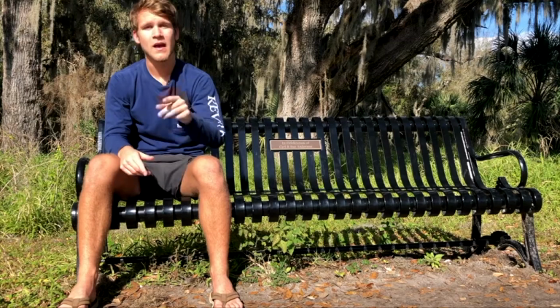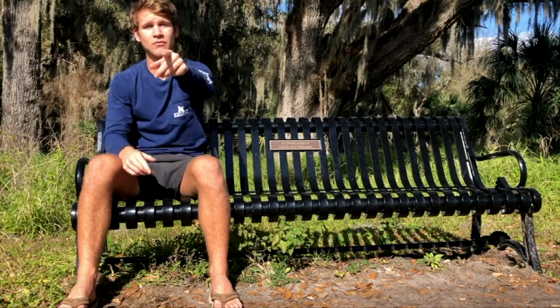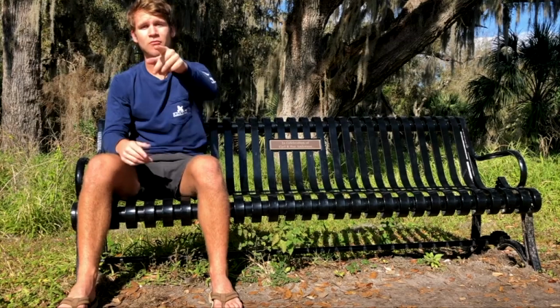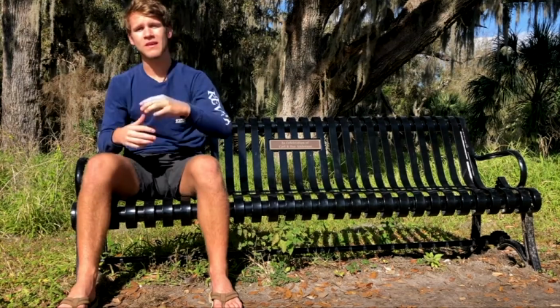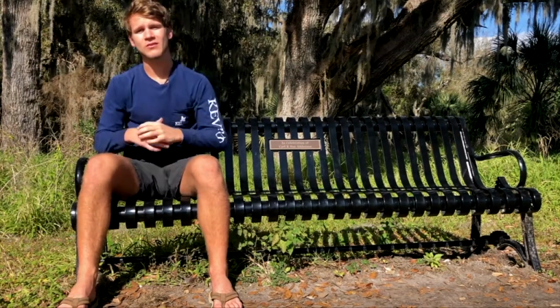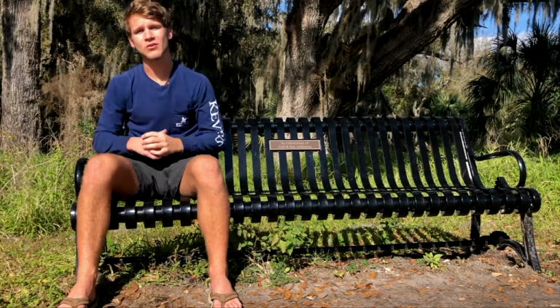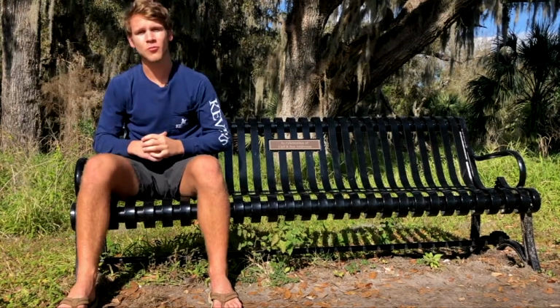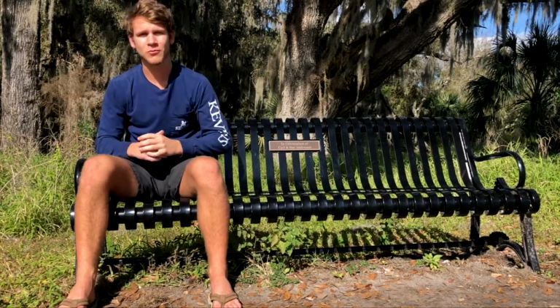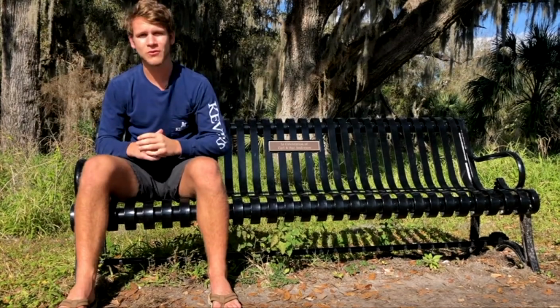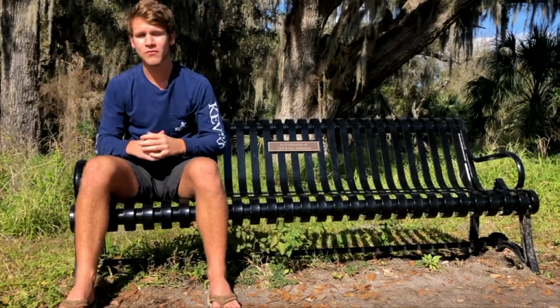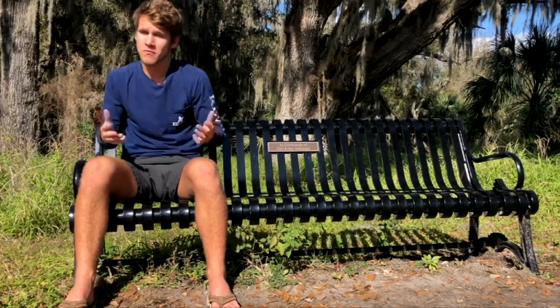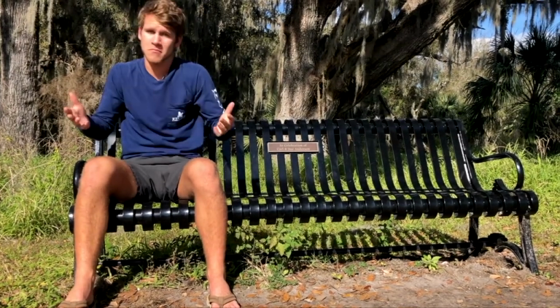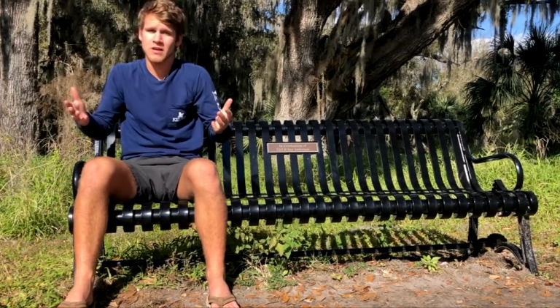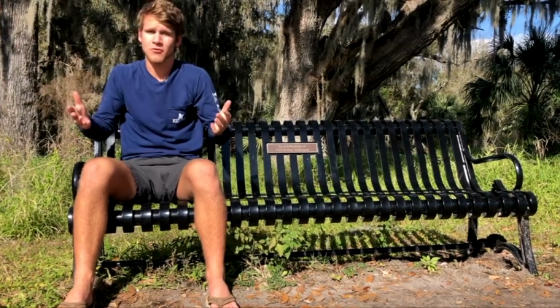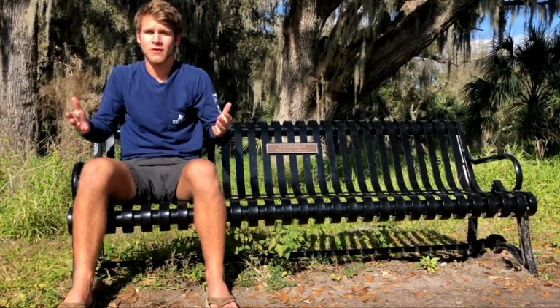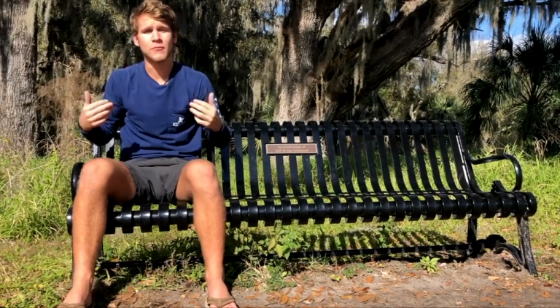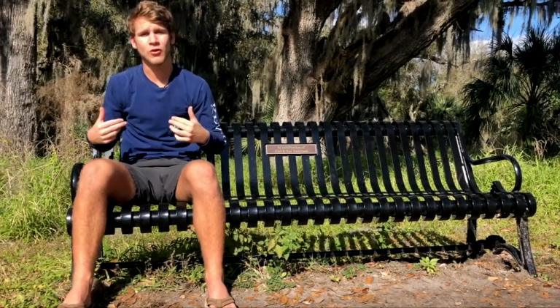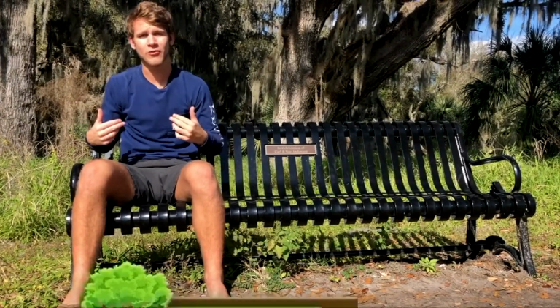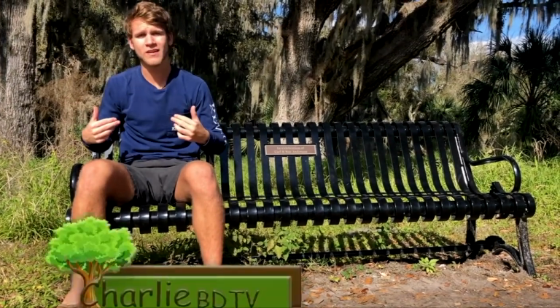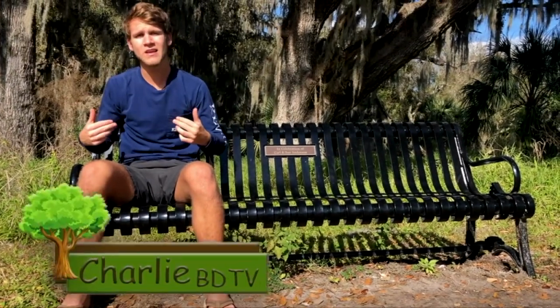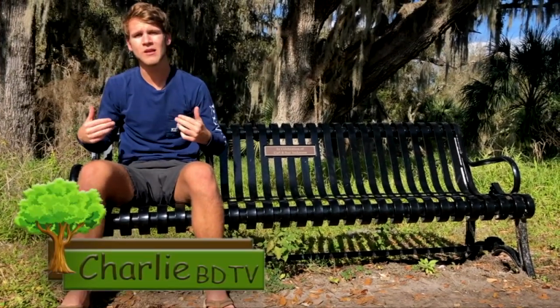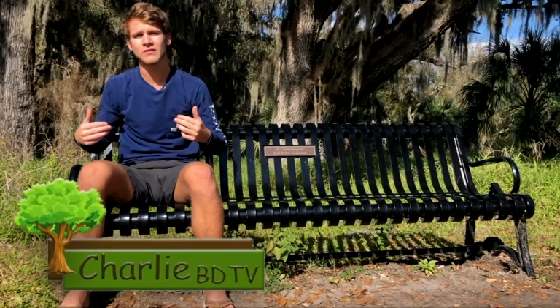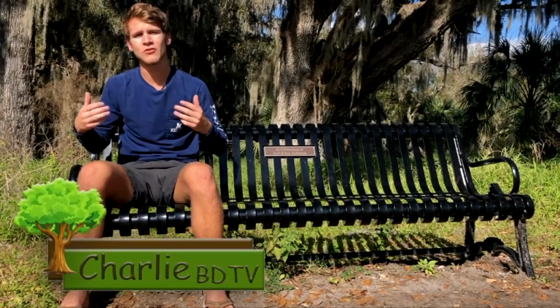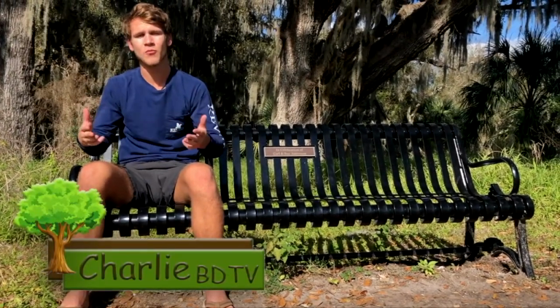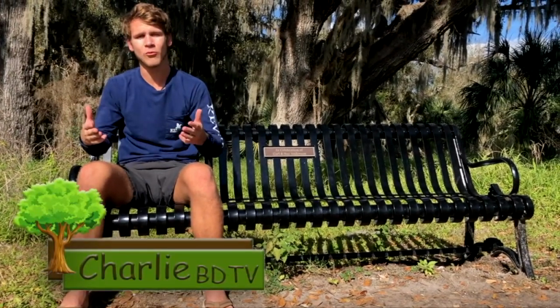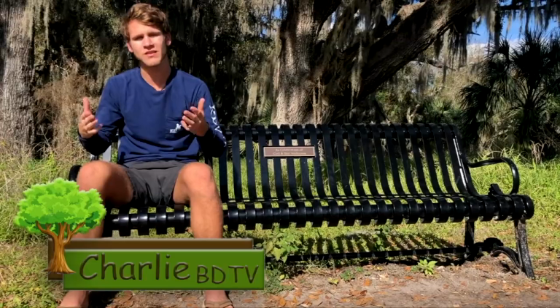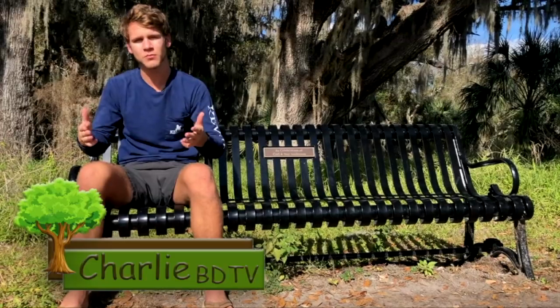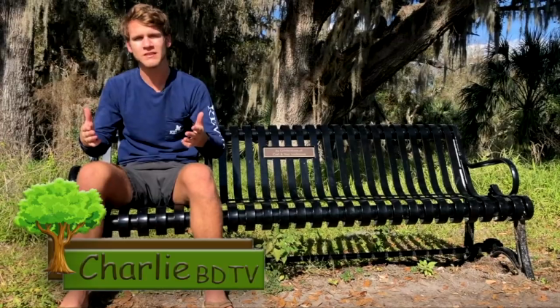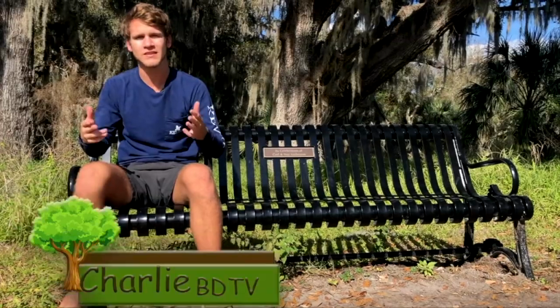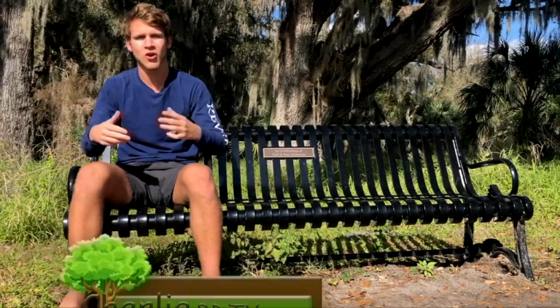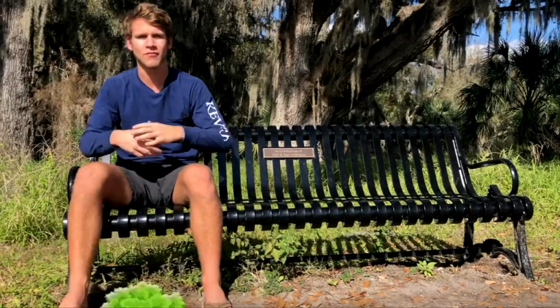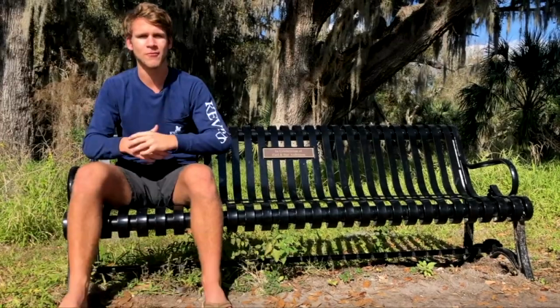Have you ever been out to Circle B Reserve? Me either. I'm Charlie Reineke, here to tell you about what this place has to offer.